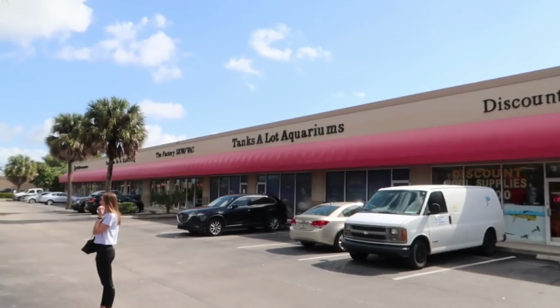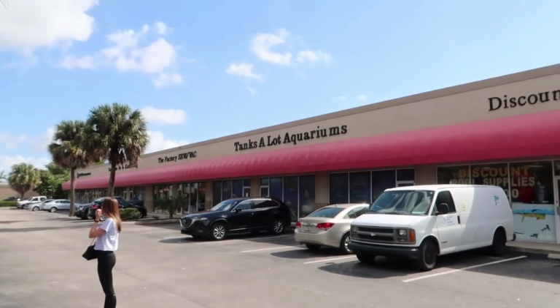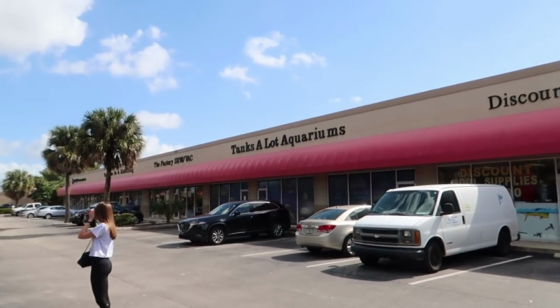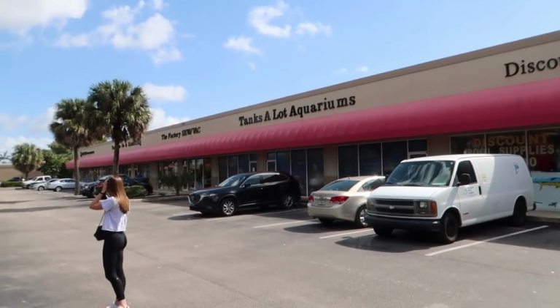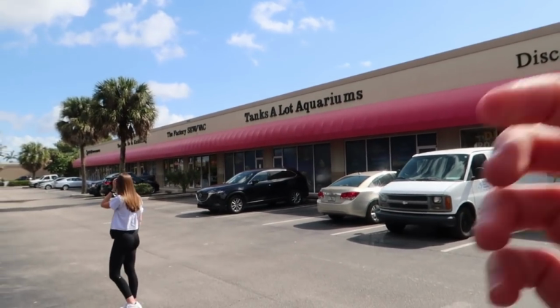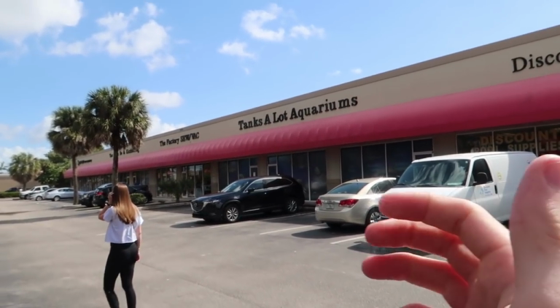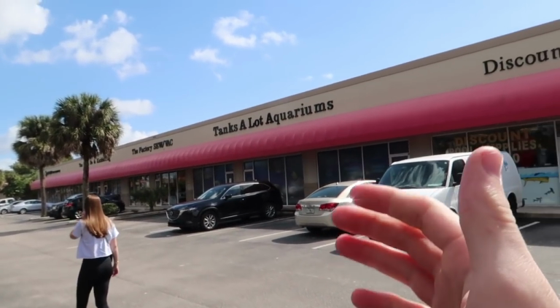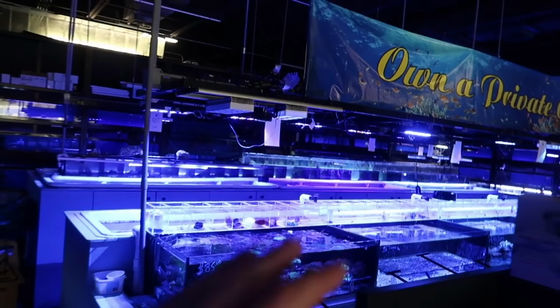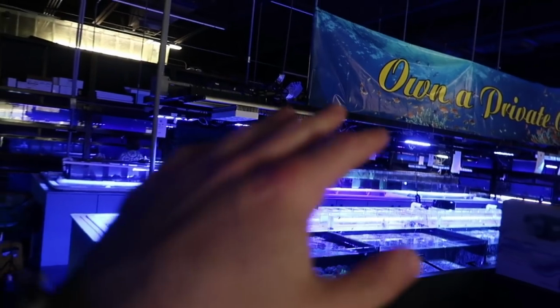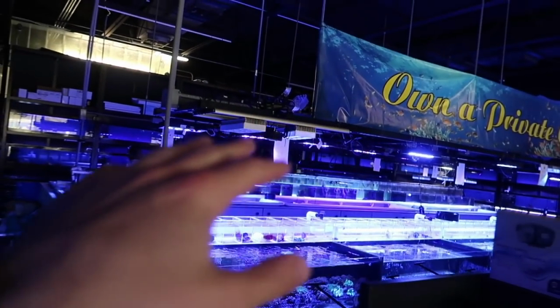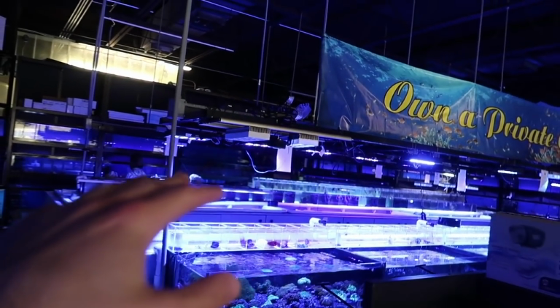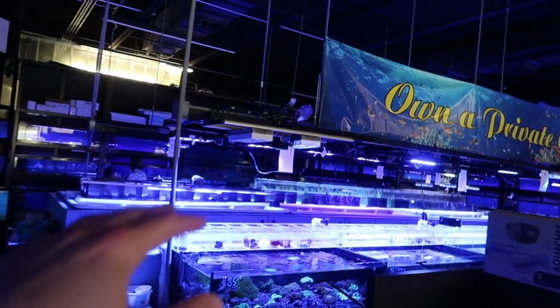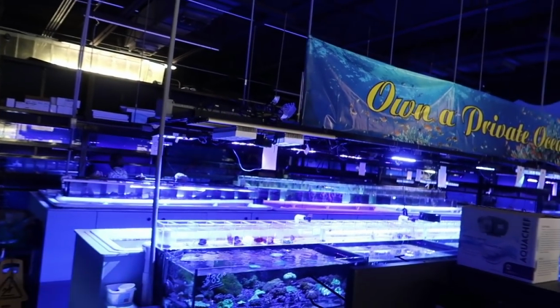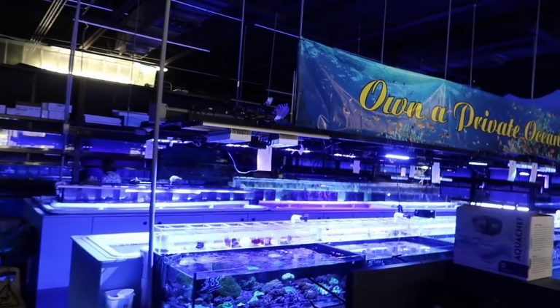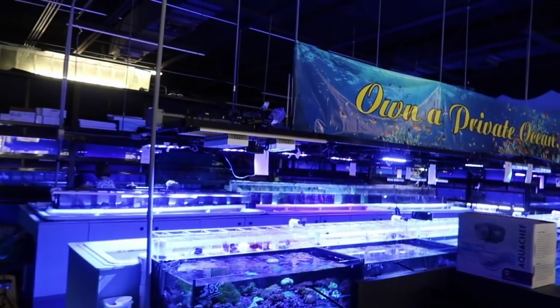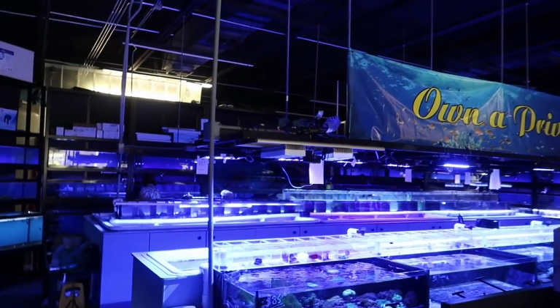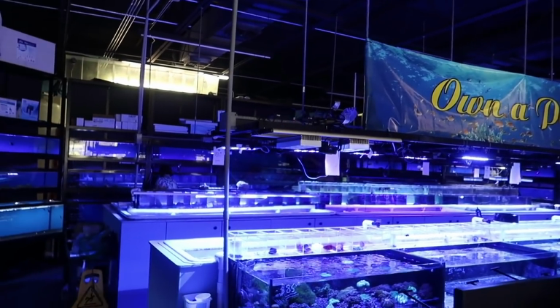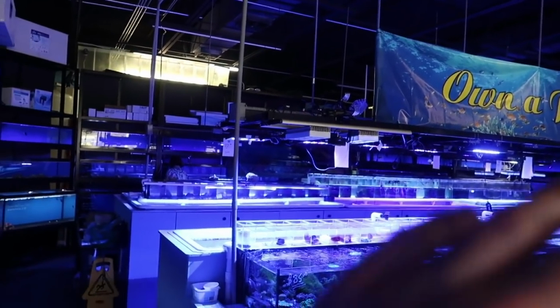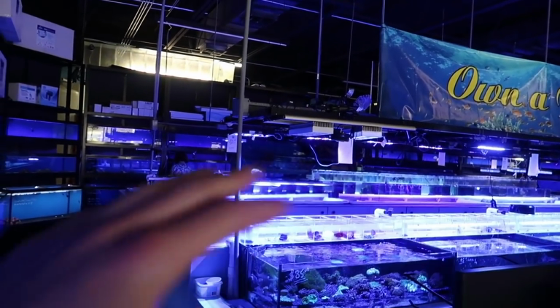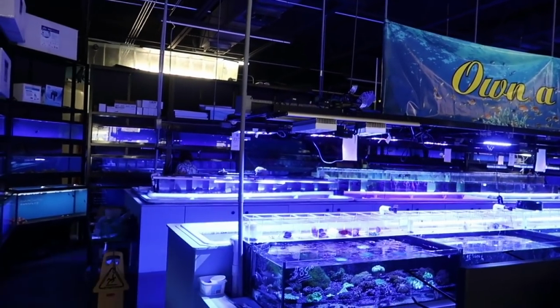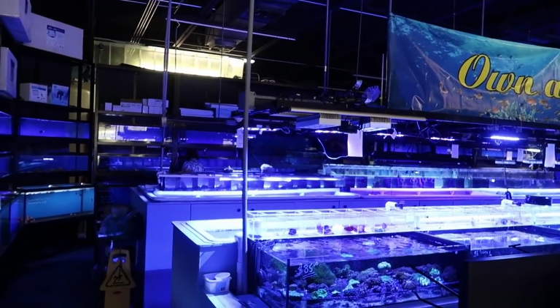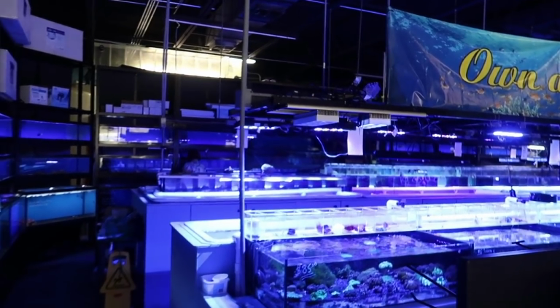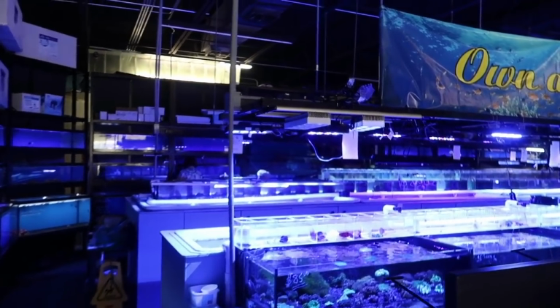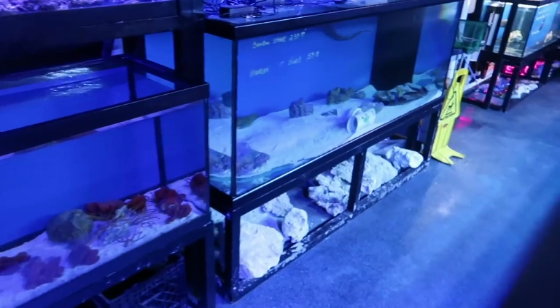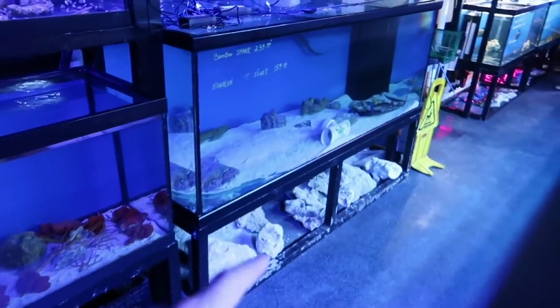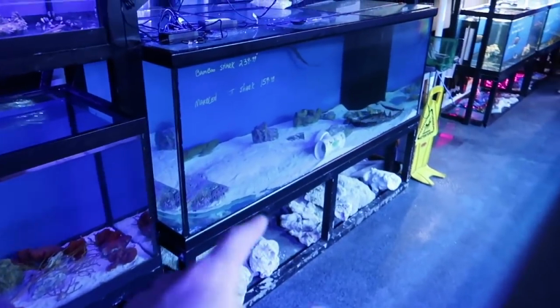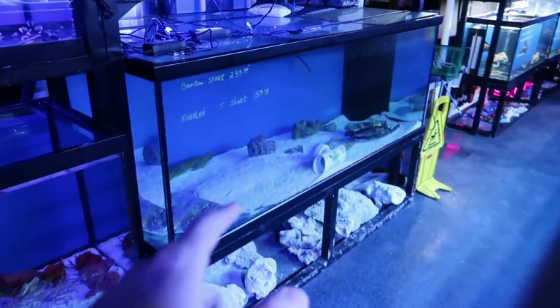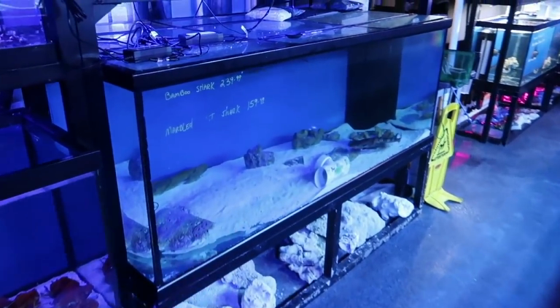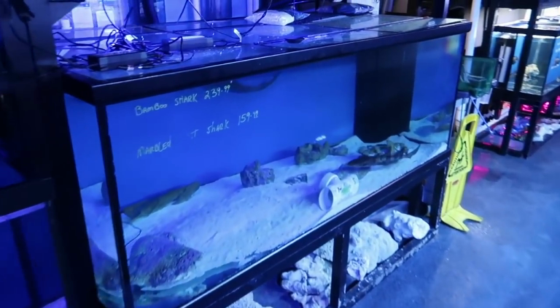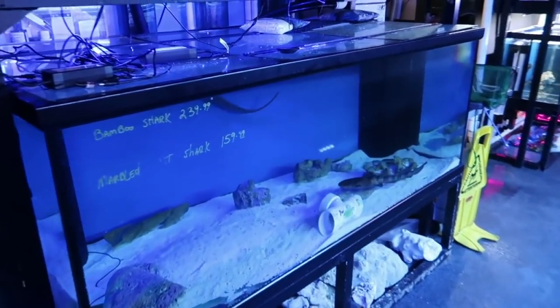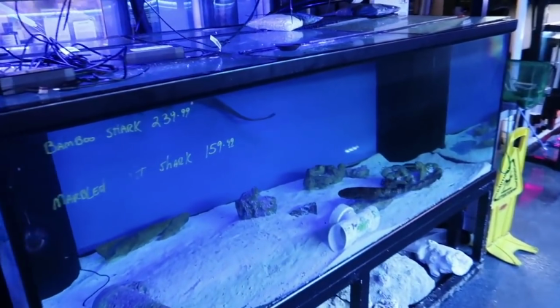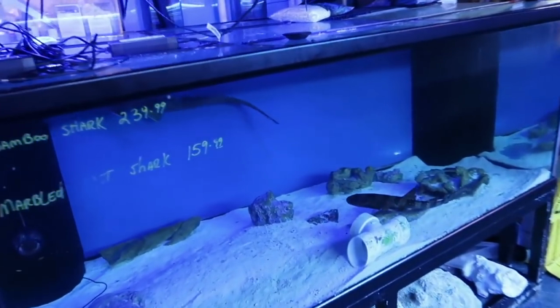Tanks a Lot Aquariums — look at this place! I've got fish everywhere.